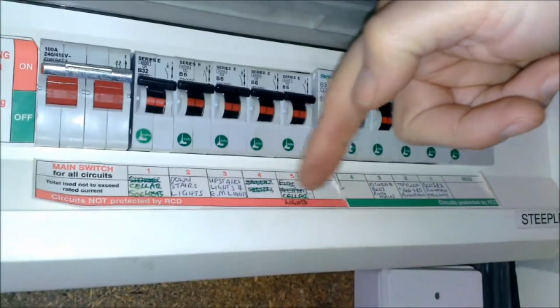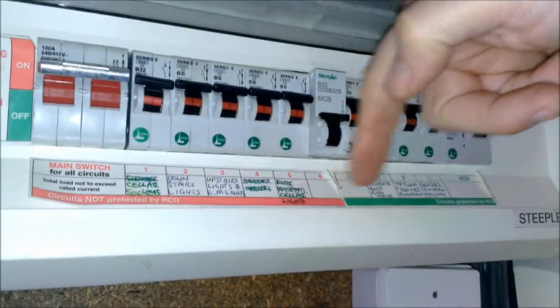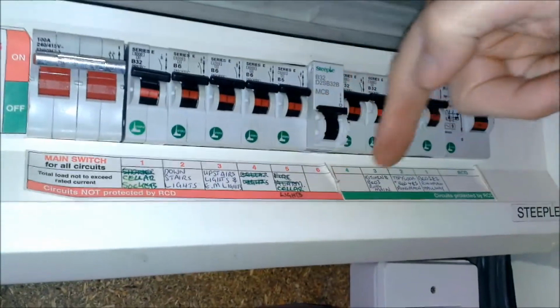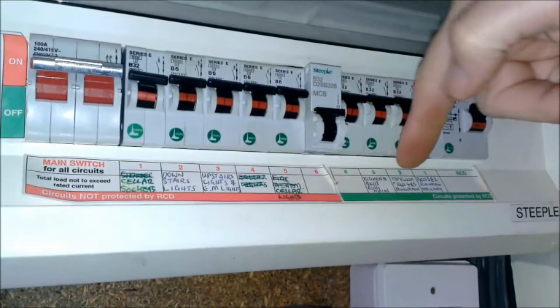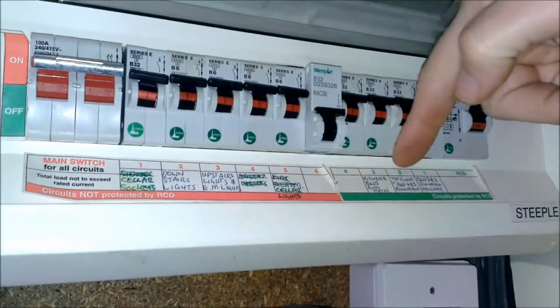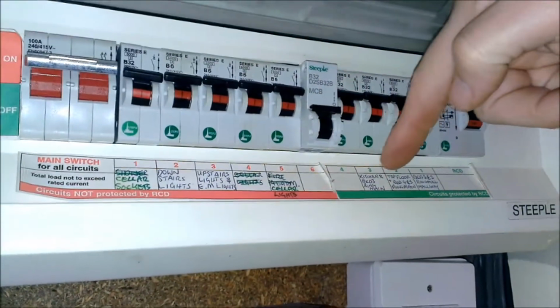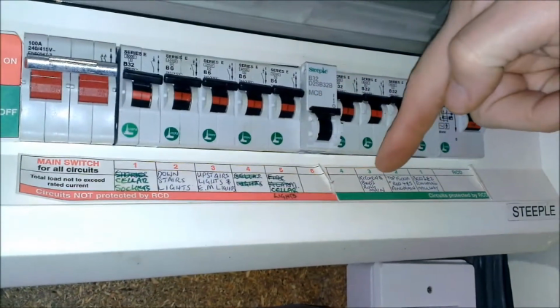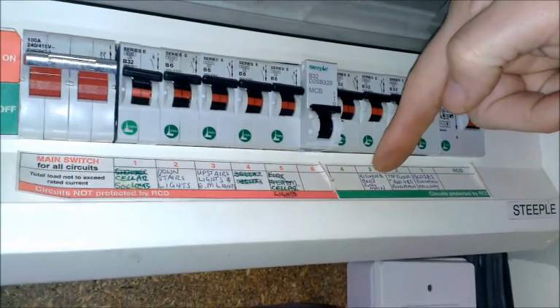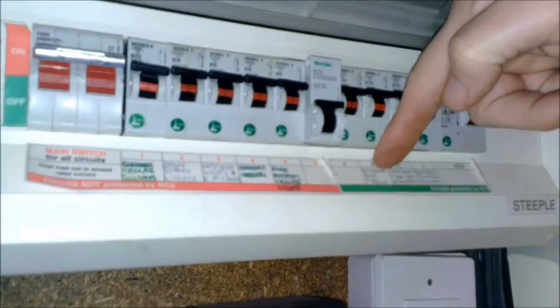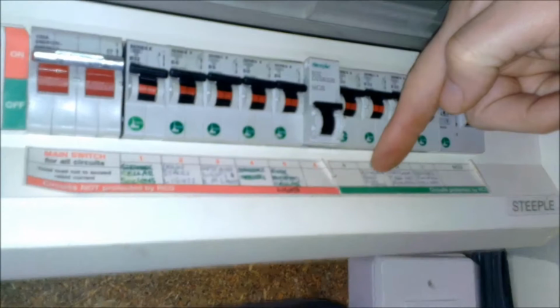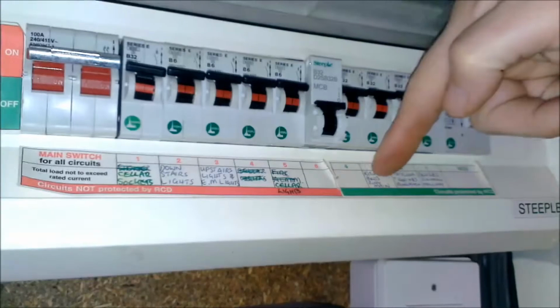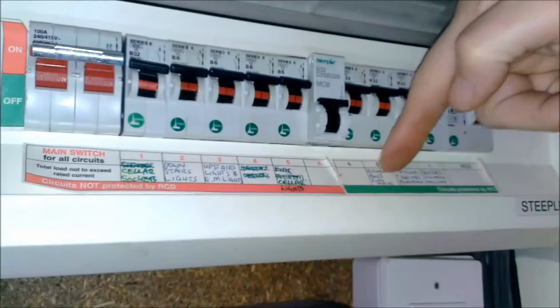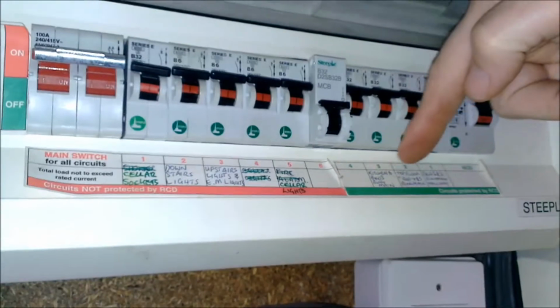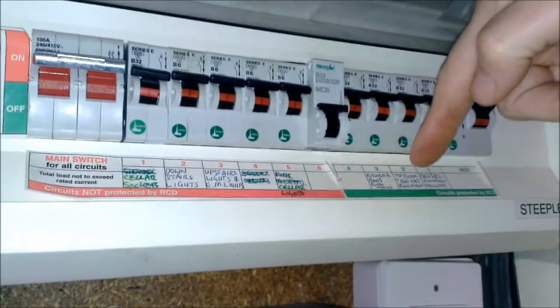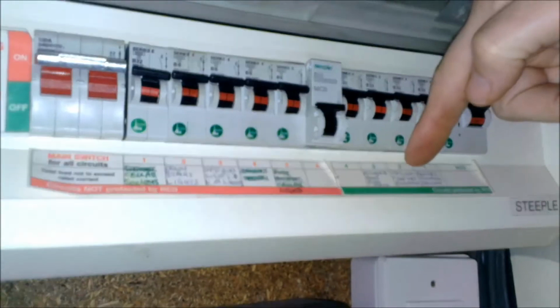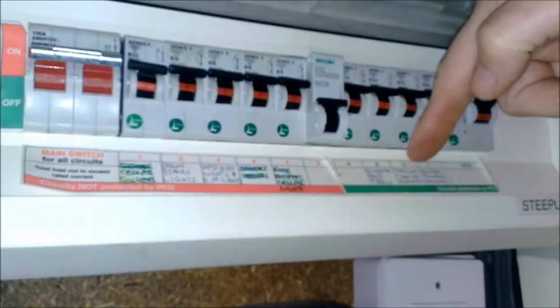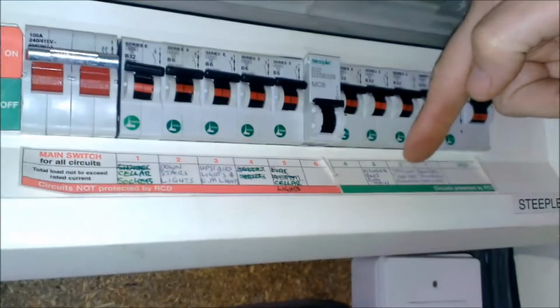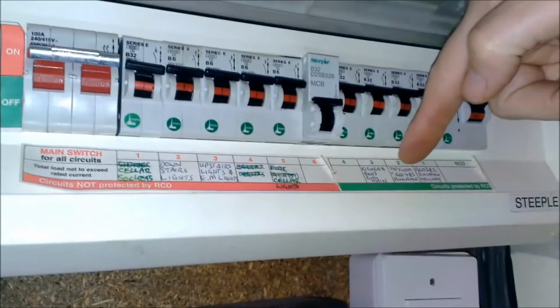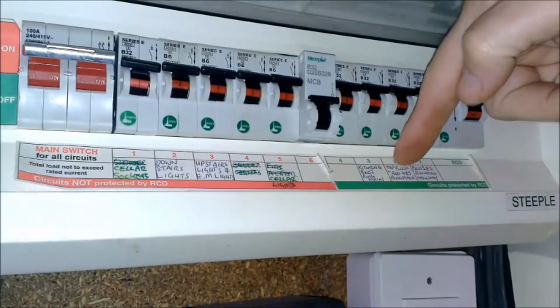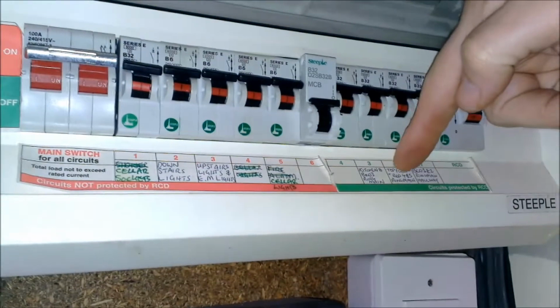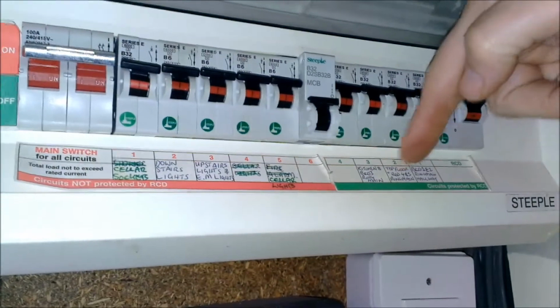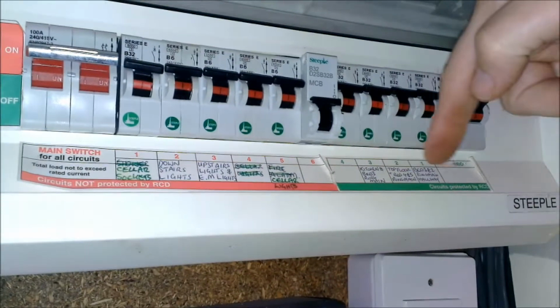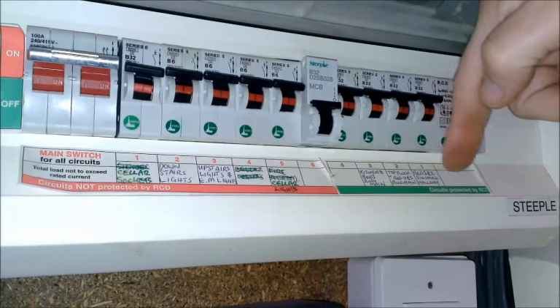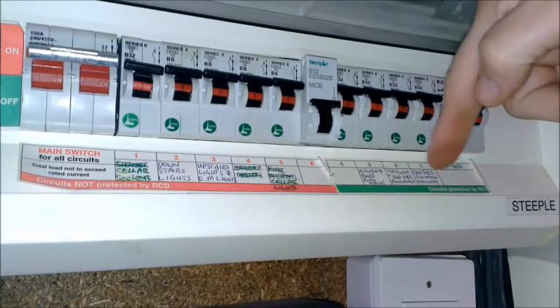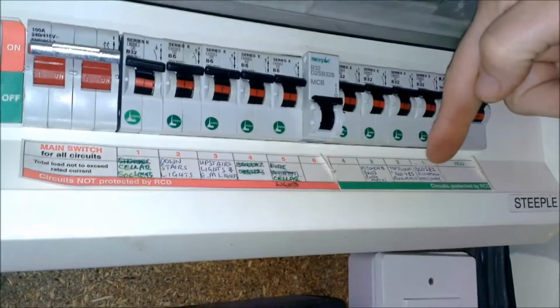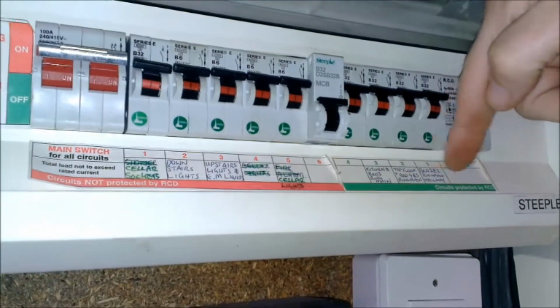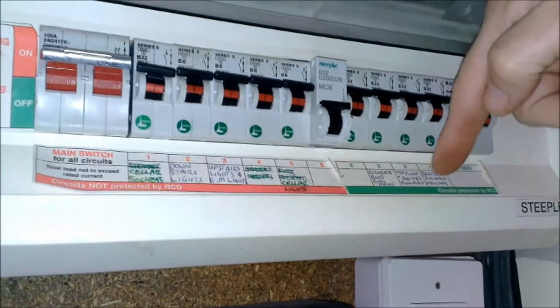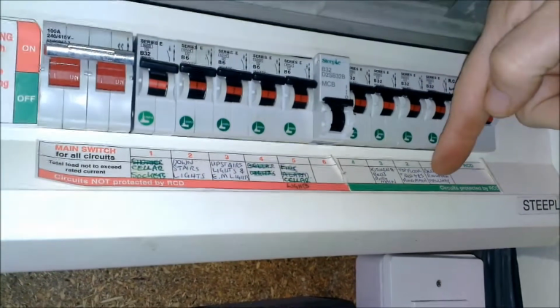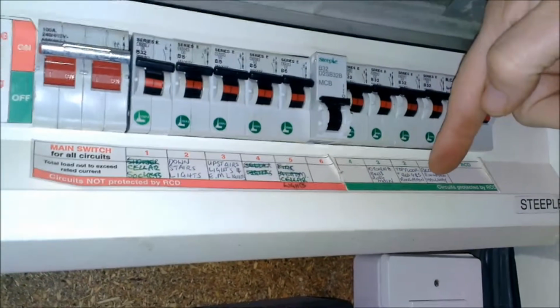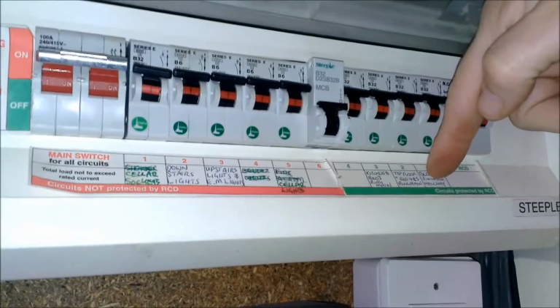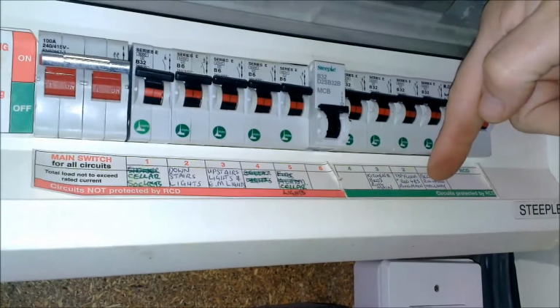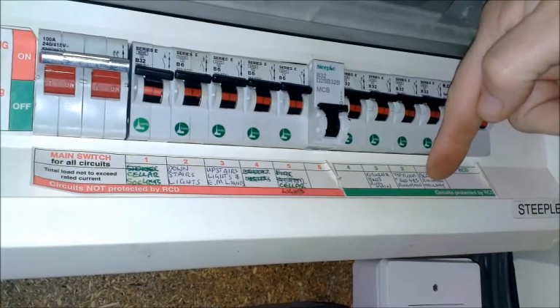Cellar lights, kitchen bed ring main, top floor ring main, bed 2 ring main.